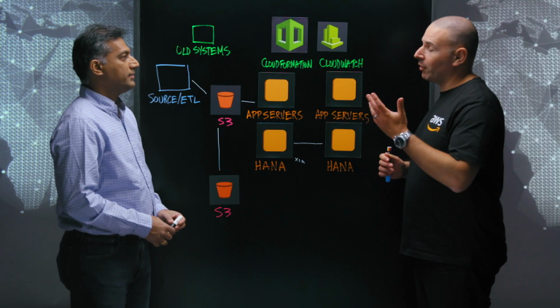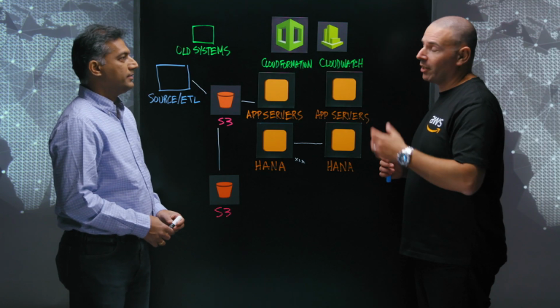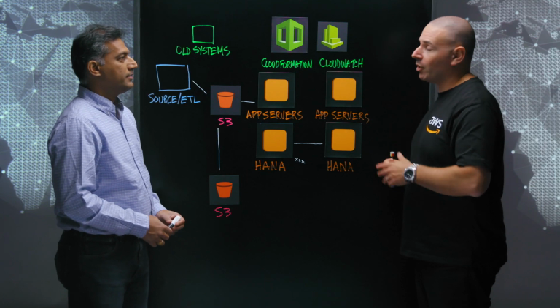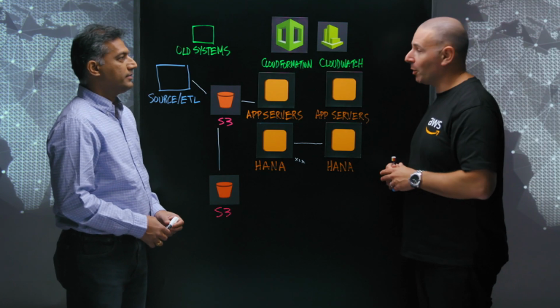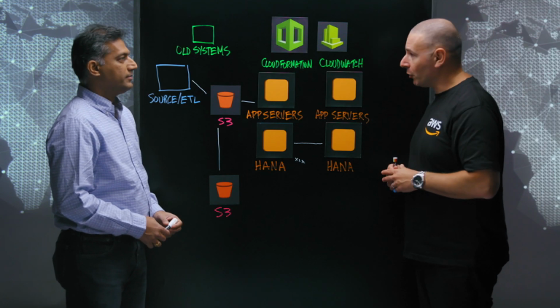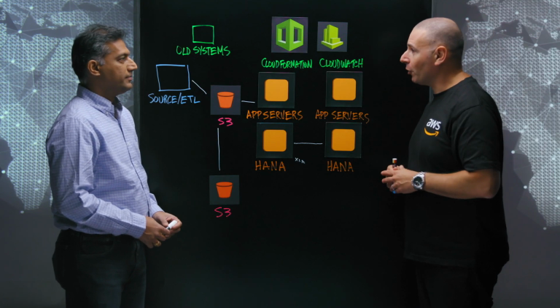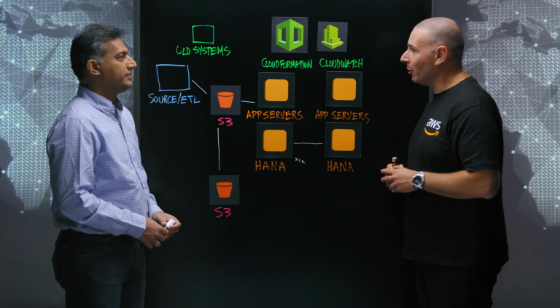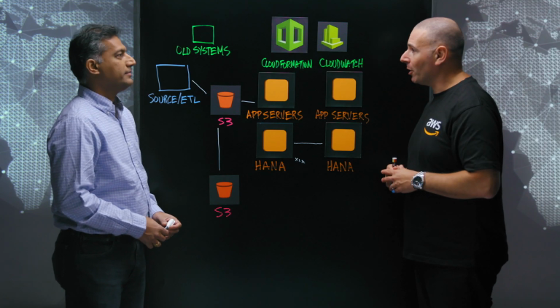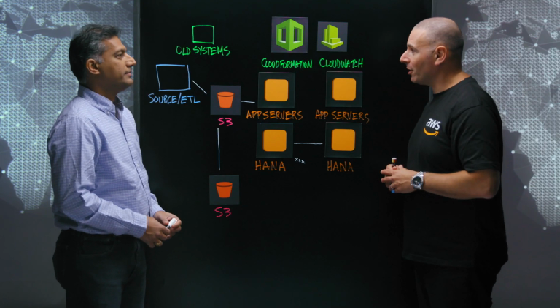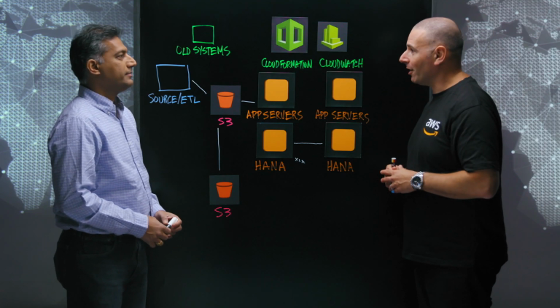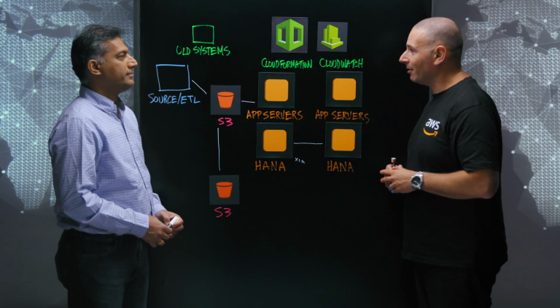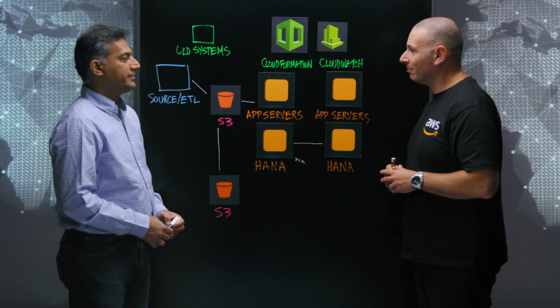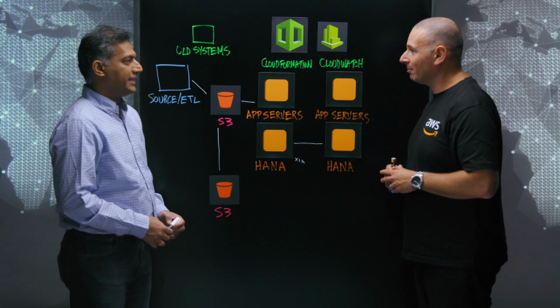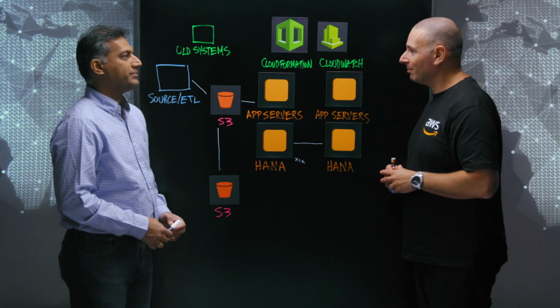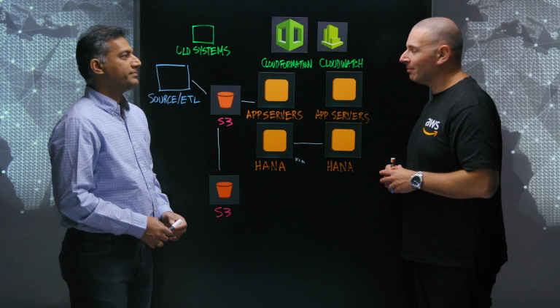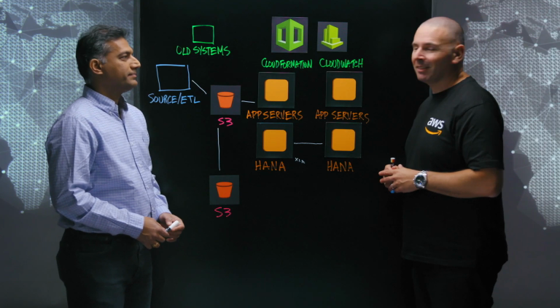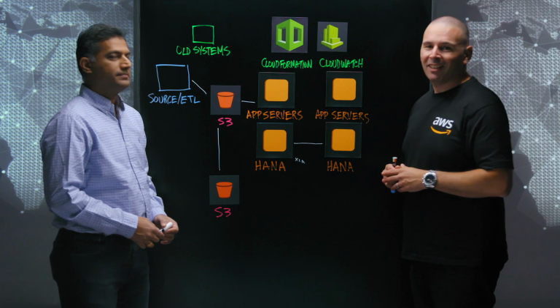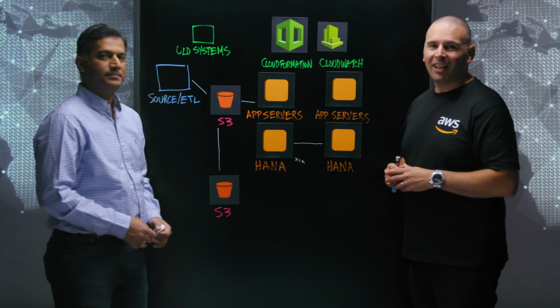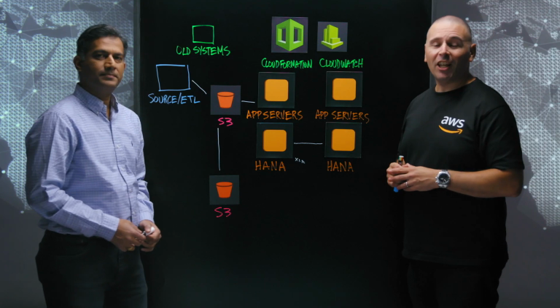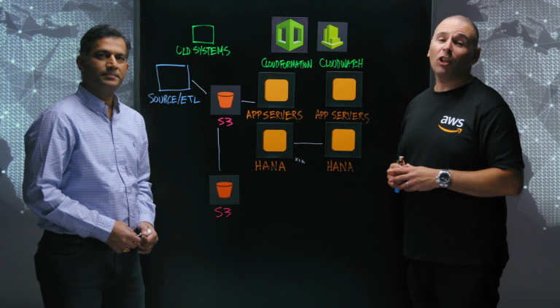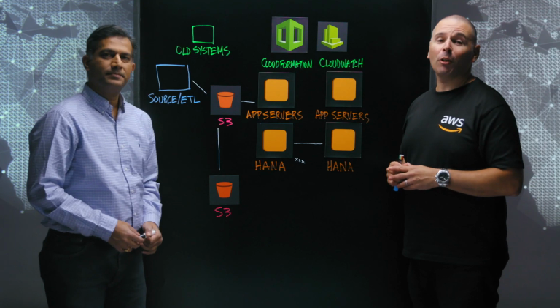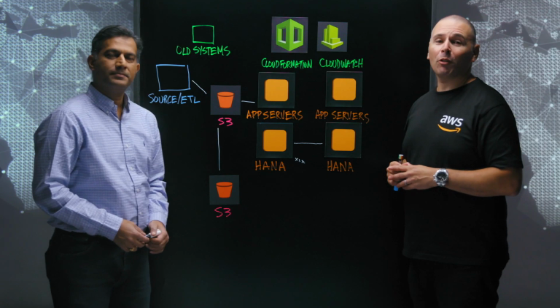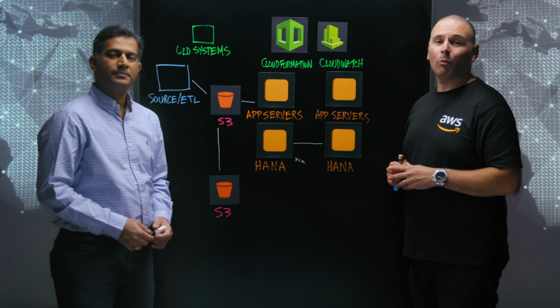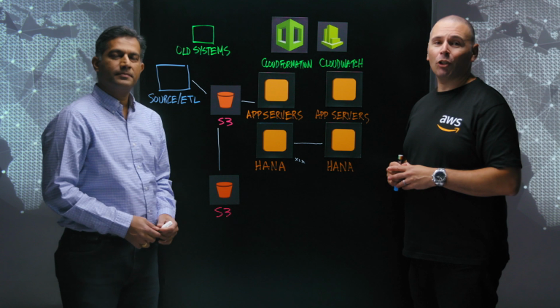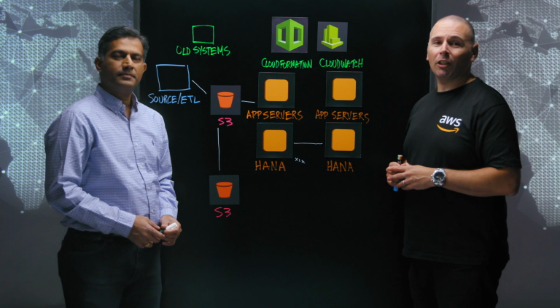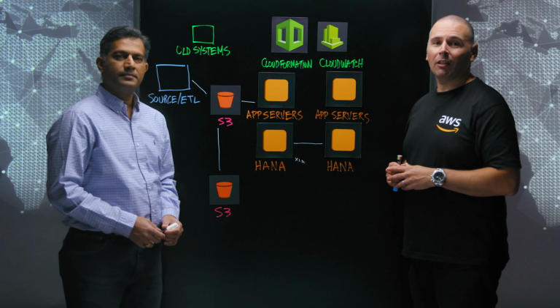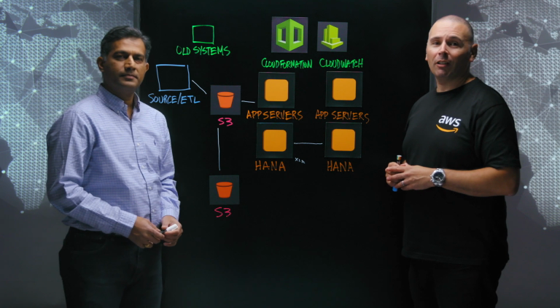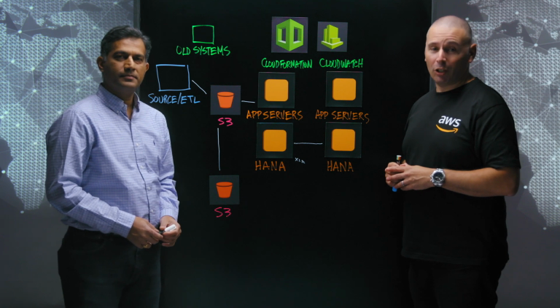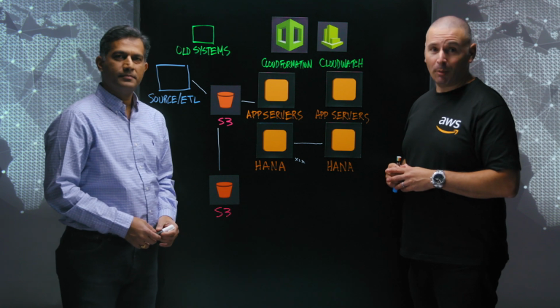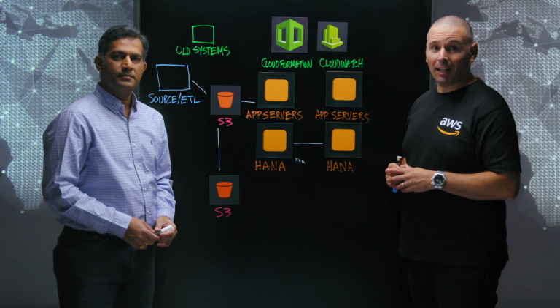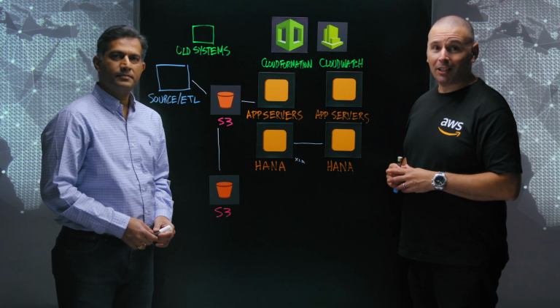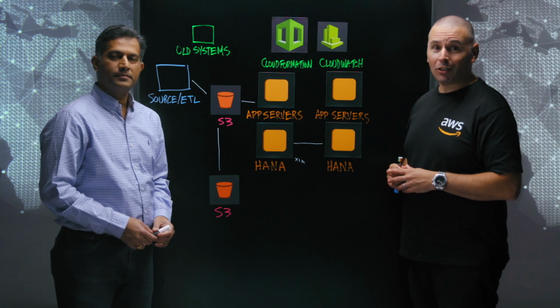Srinivas, thanks so much for sharing that with us today. Thank you. And thank you so much for watching This Is My Architecture.